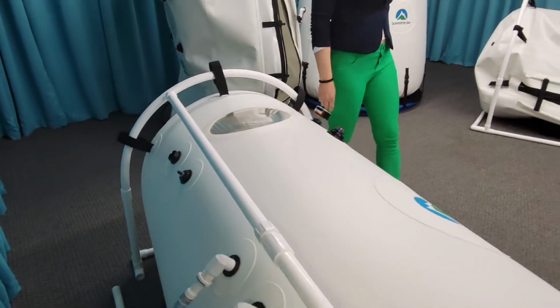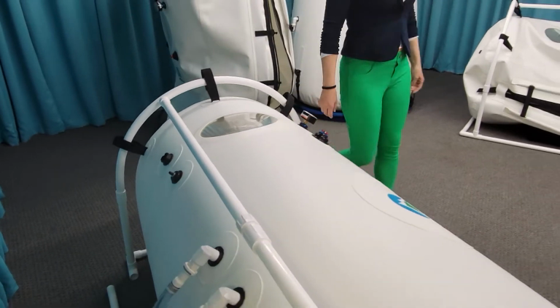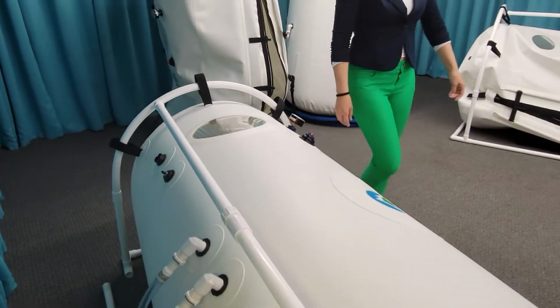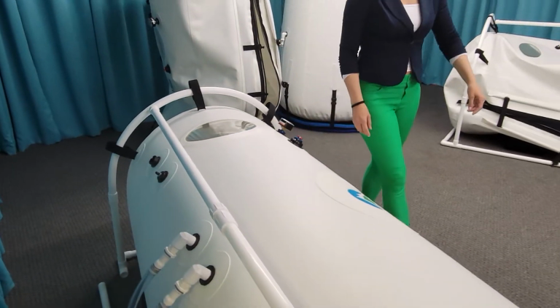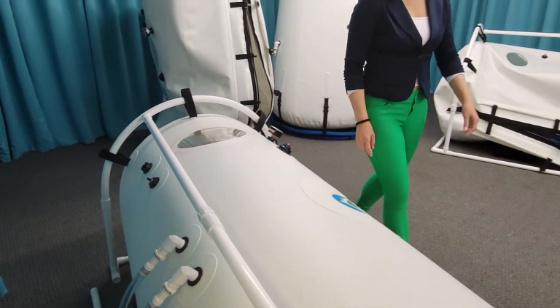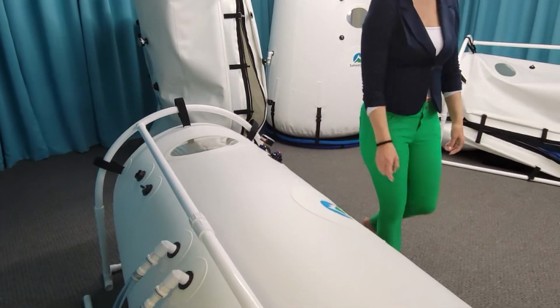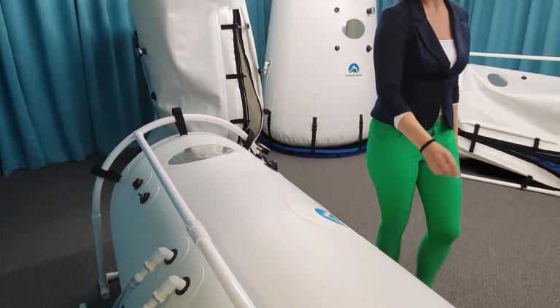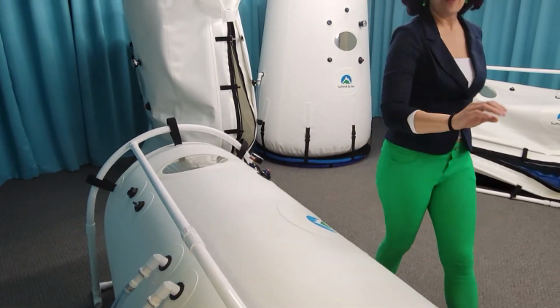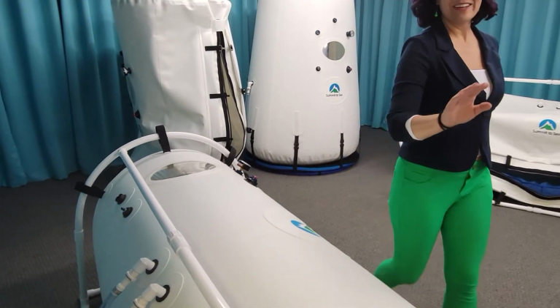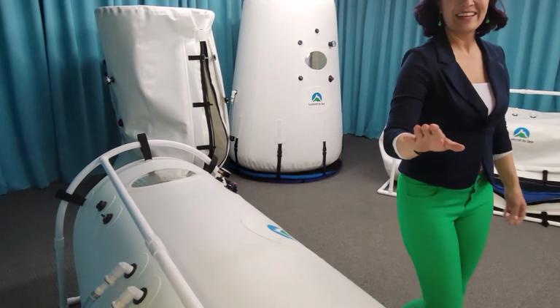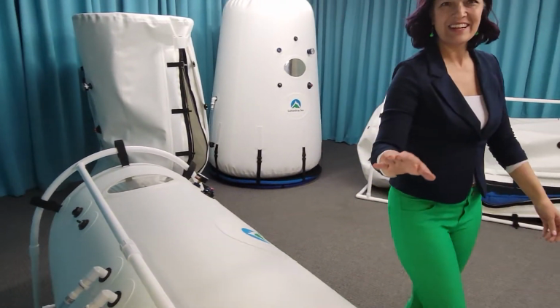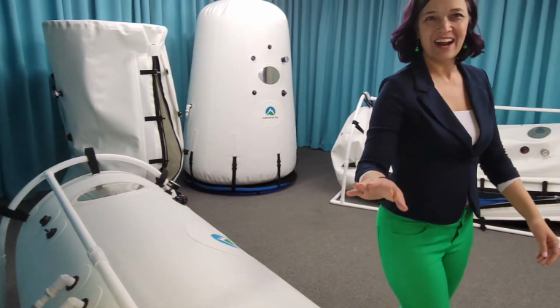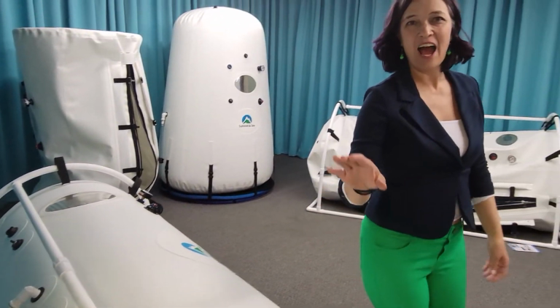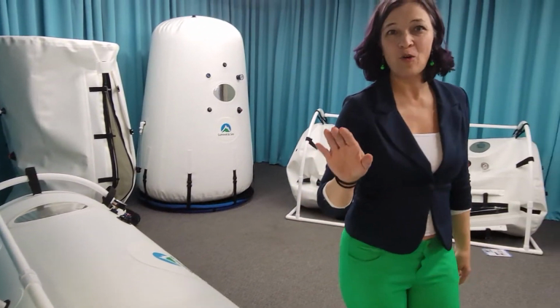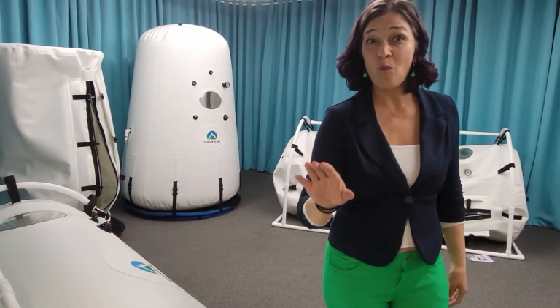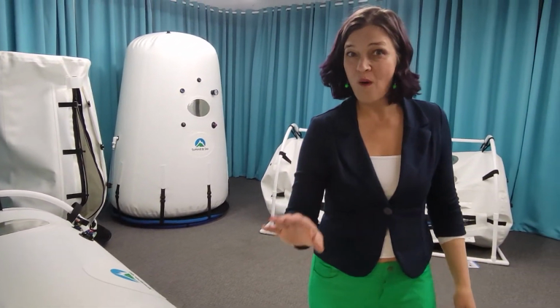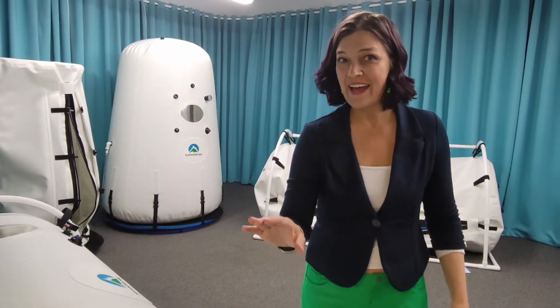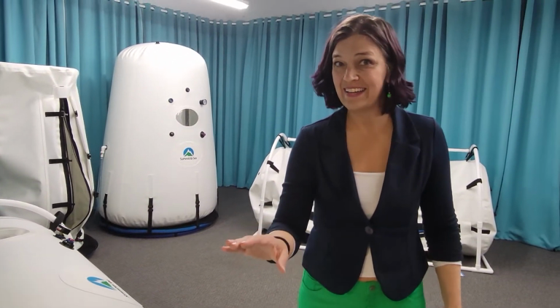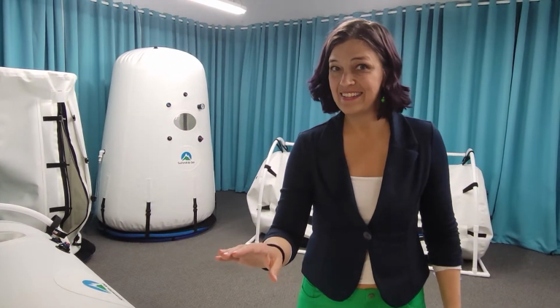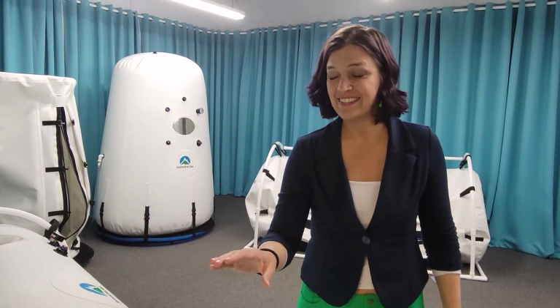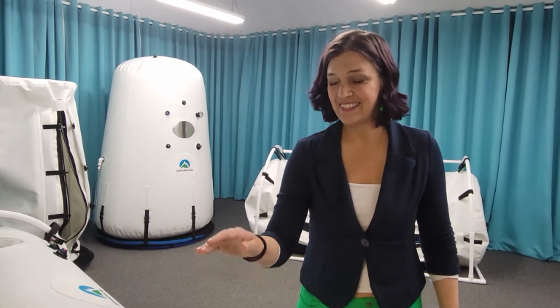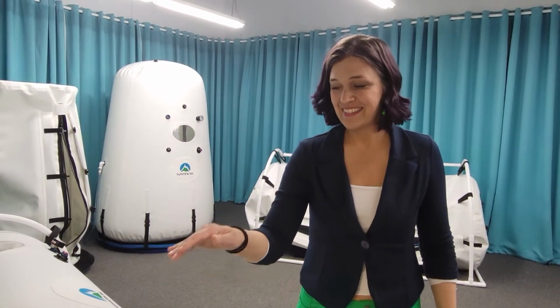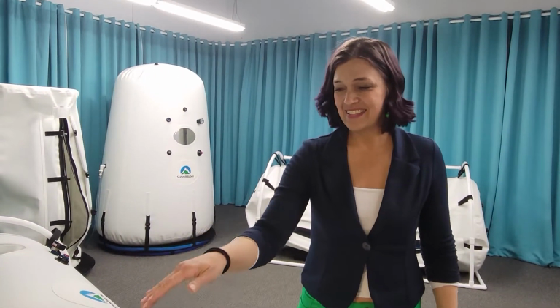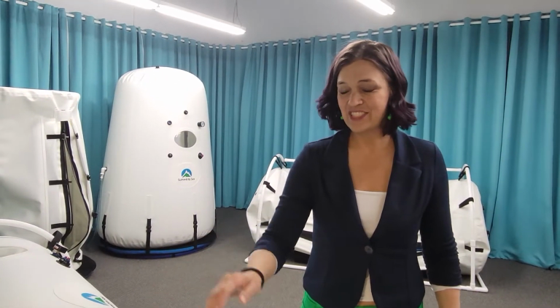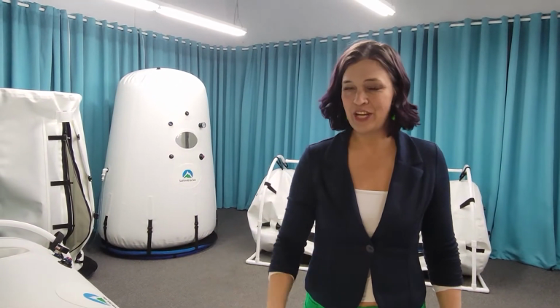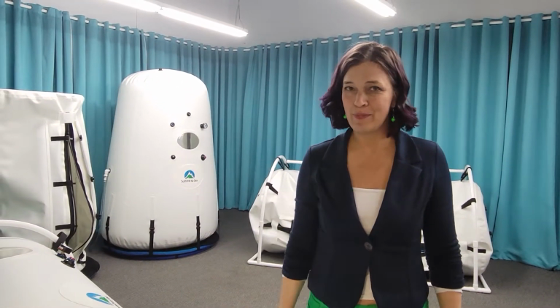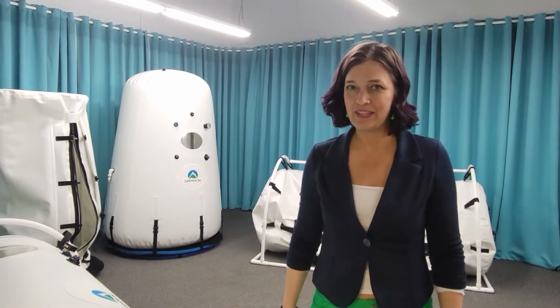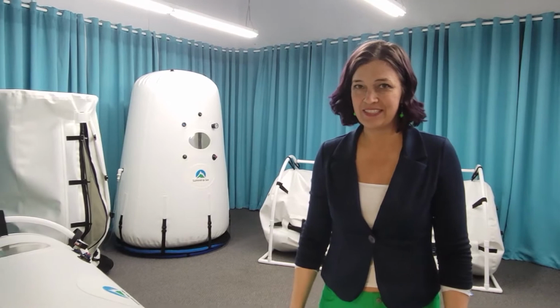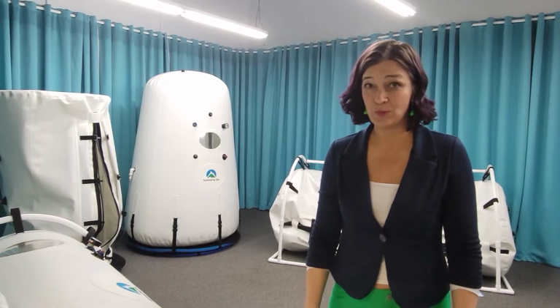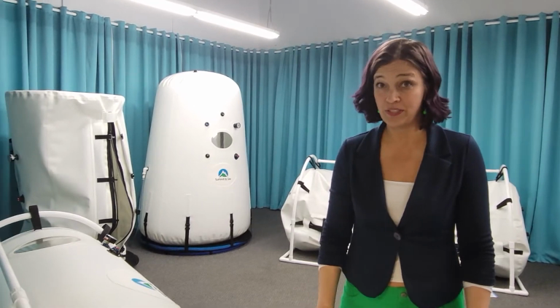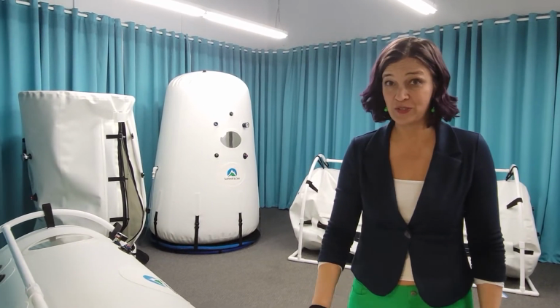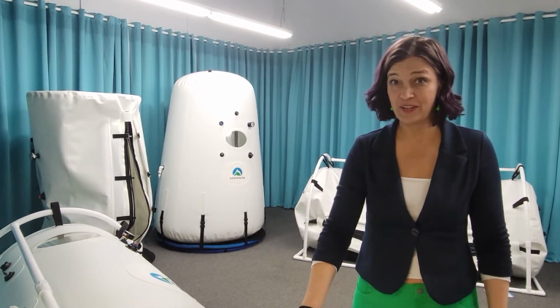One more time I want you to hear how quiet this chamber is when it's running.